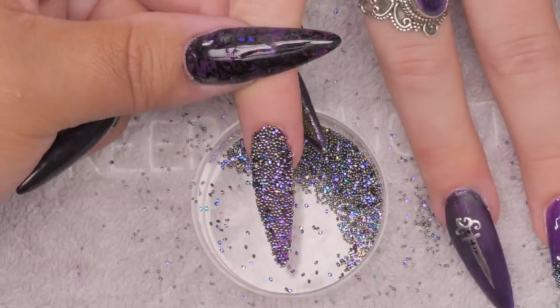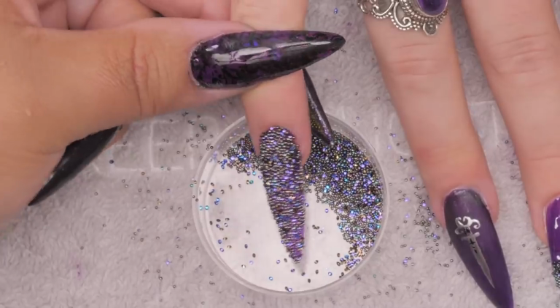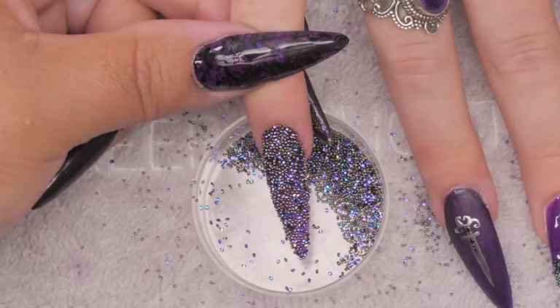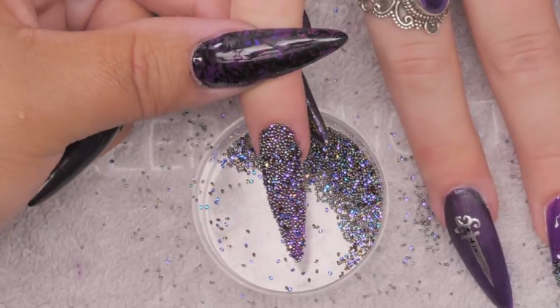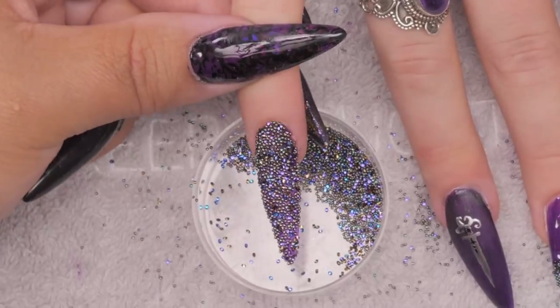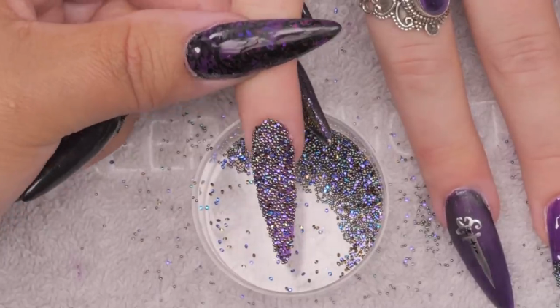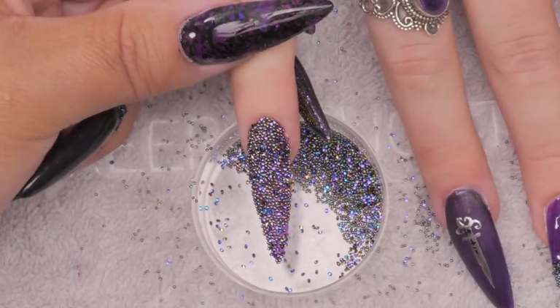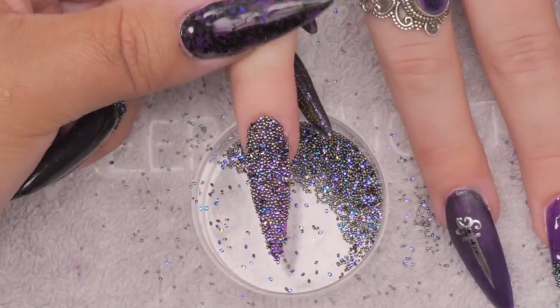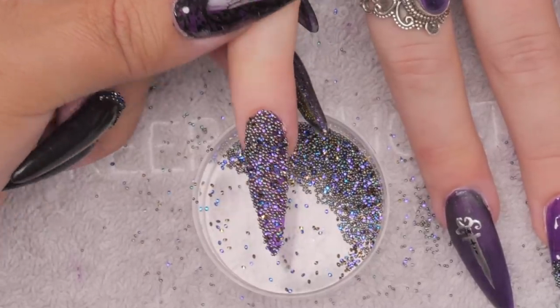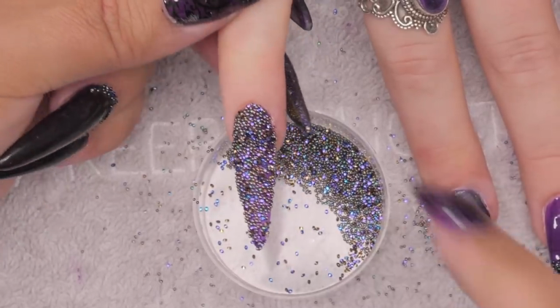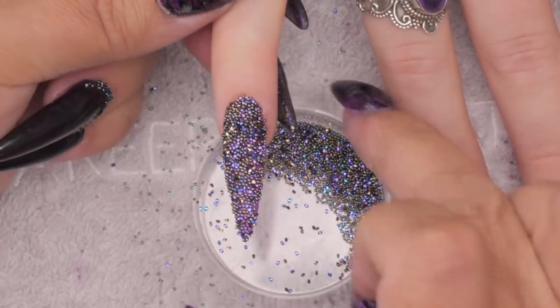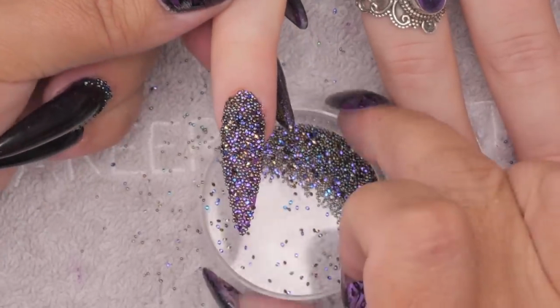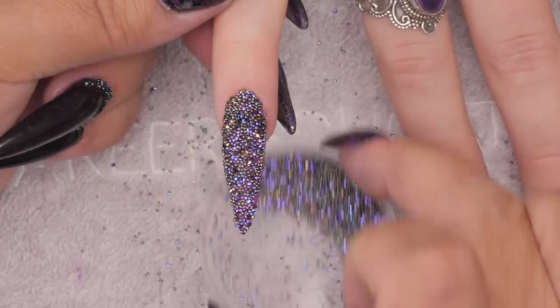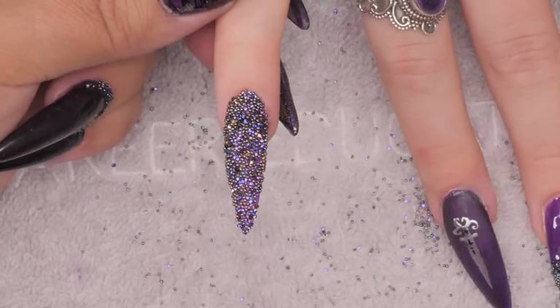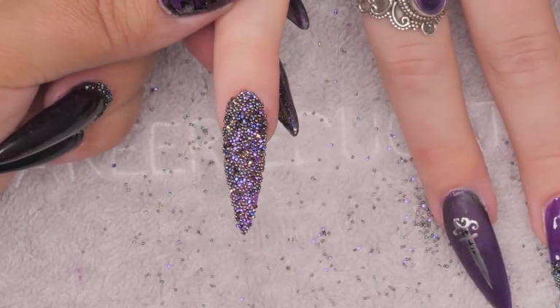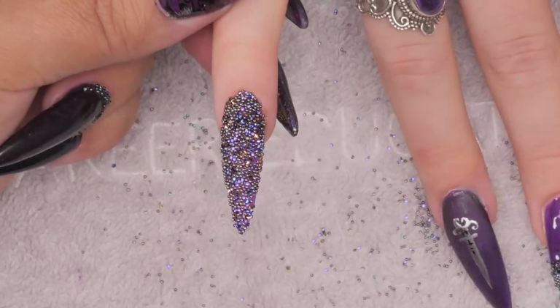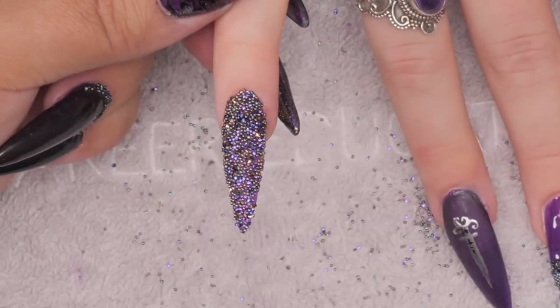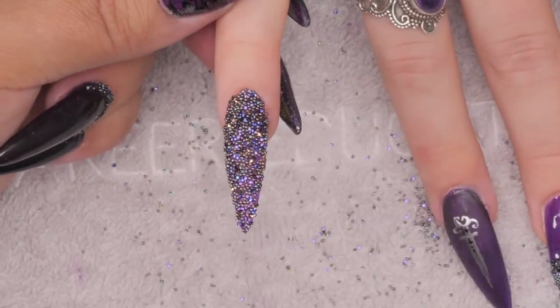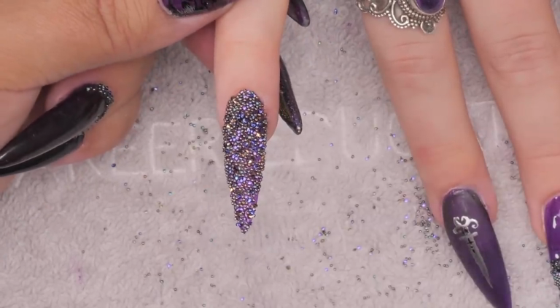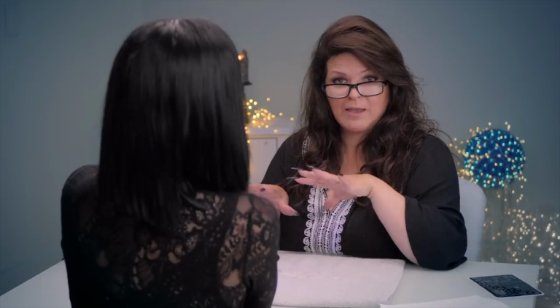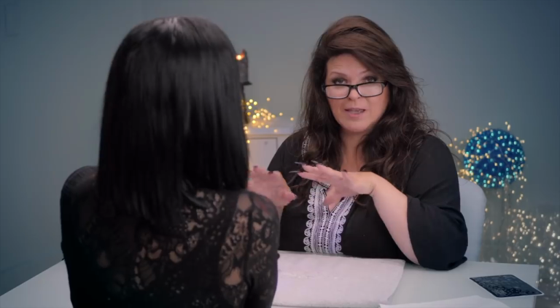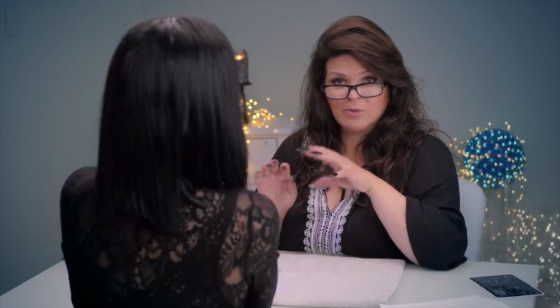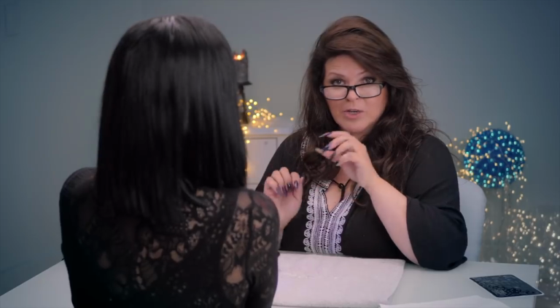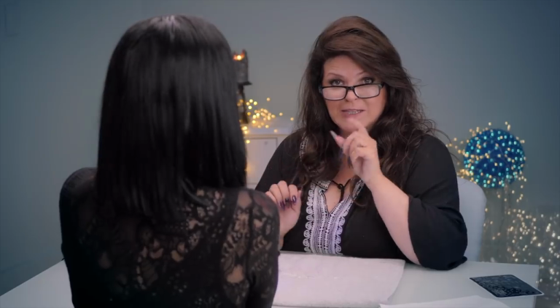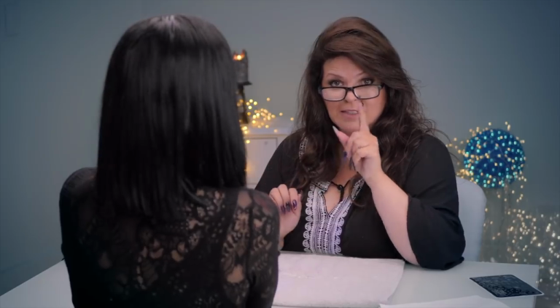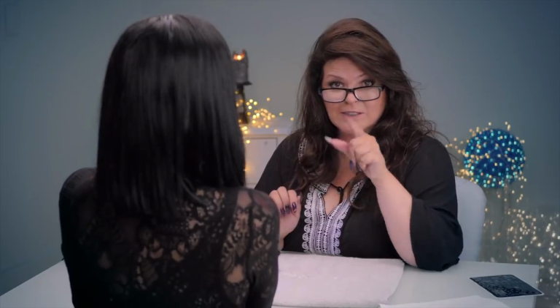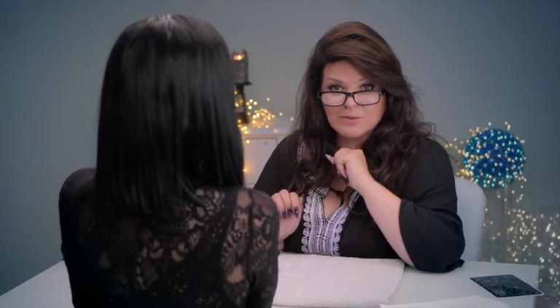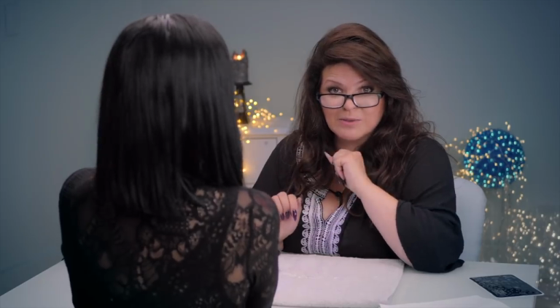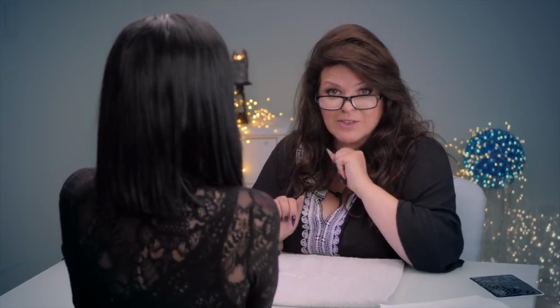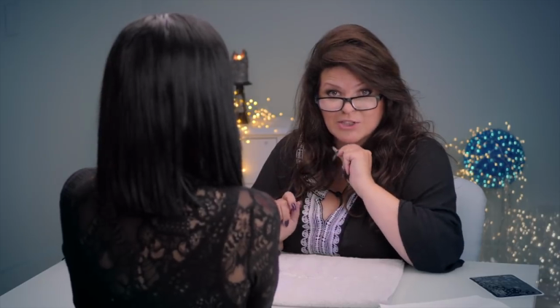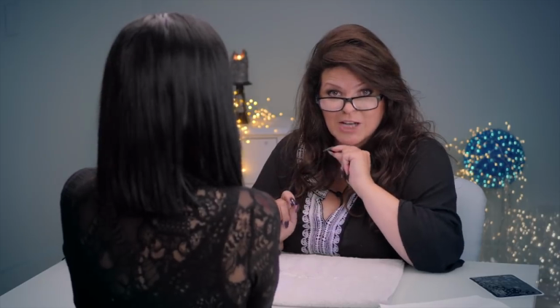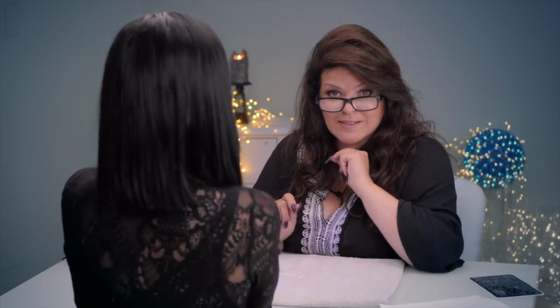I'm just going to top coat that dagger and then we're going to take a look at the reveal shots.